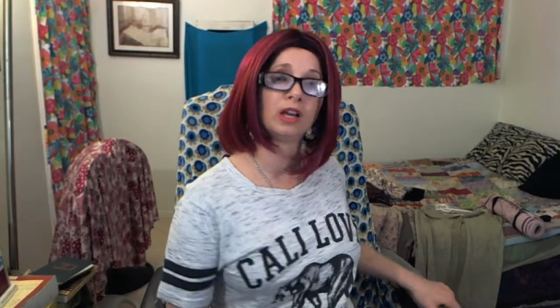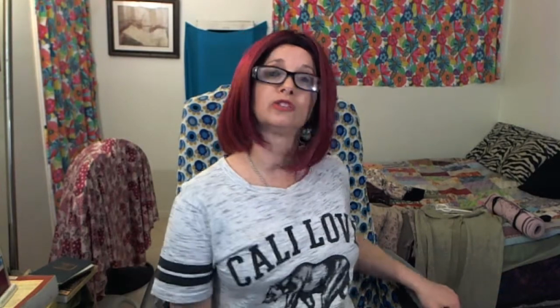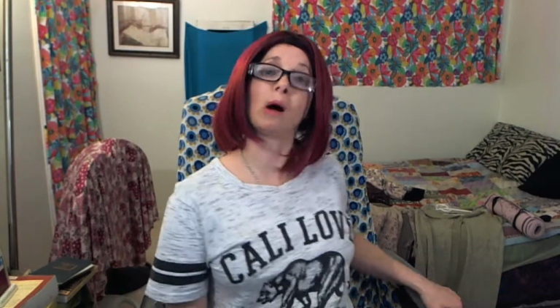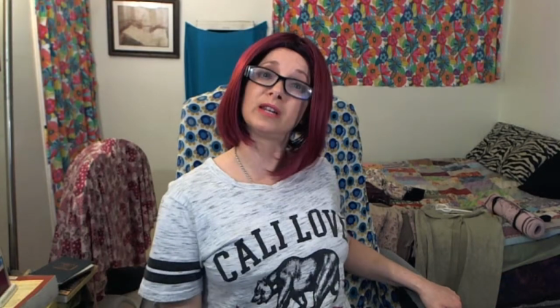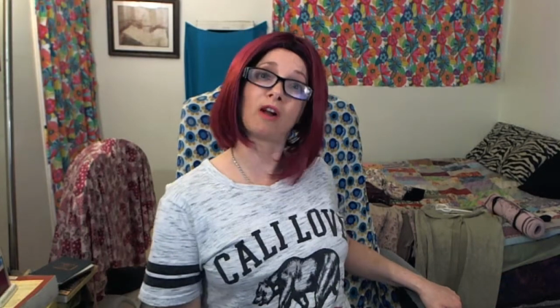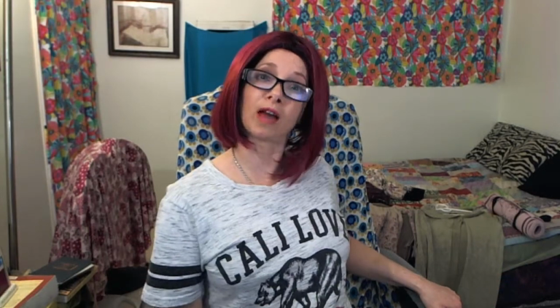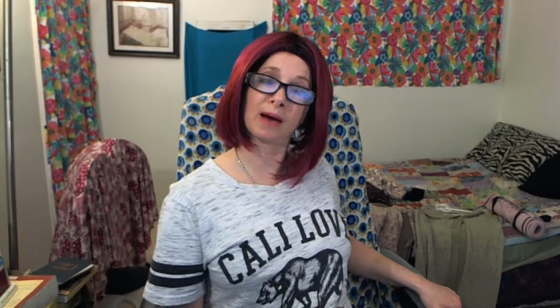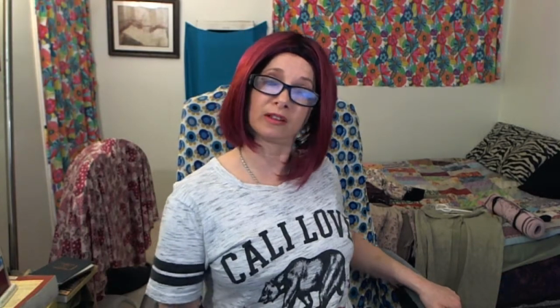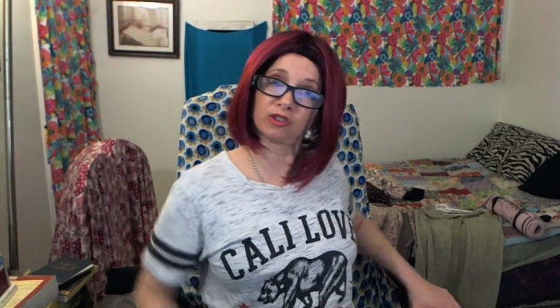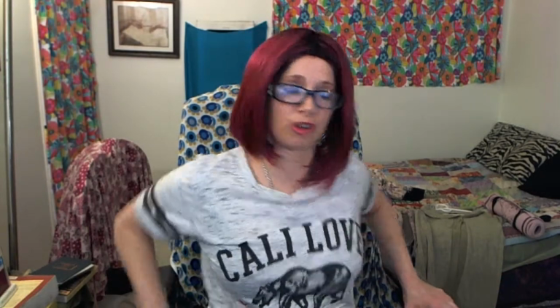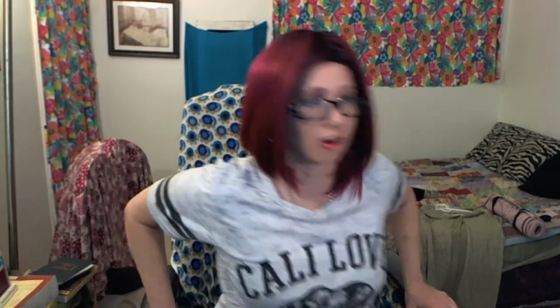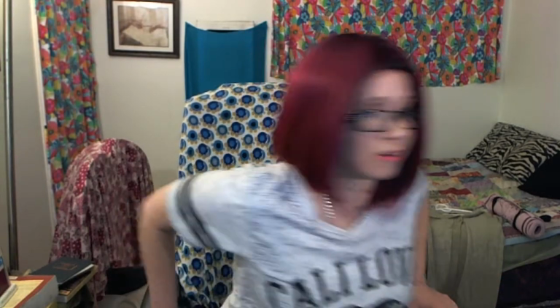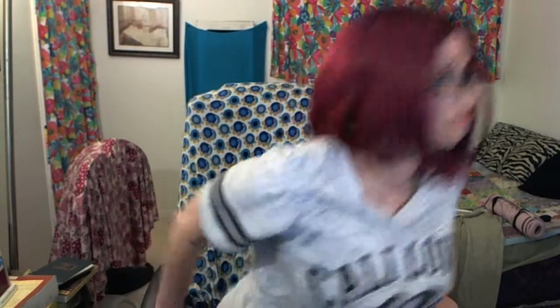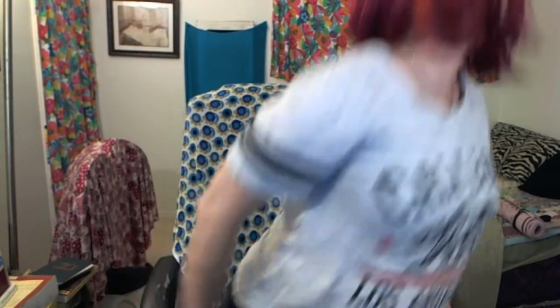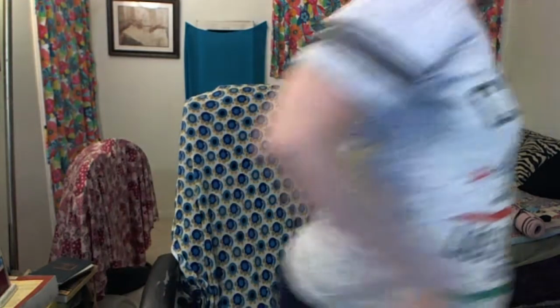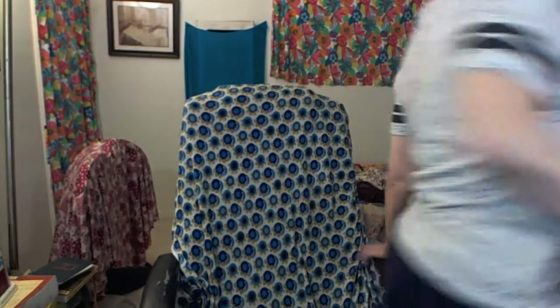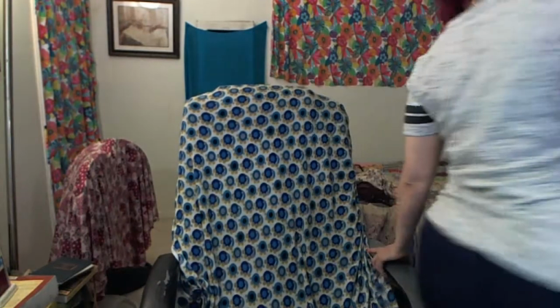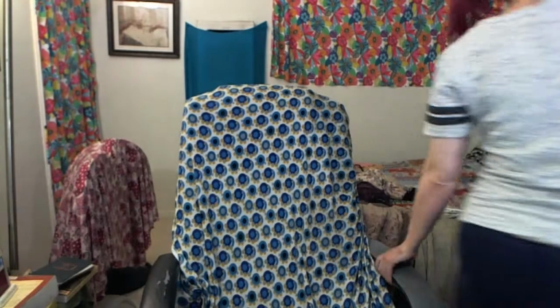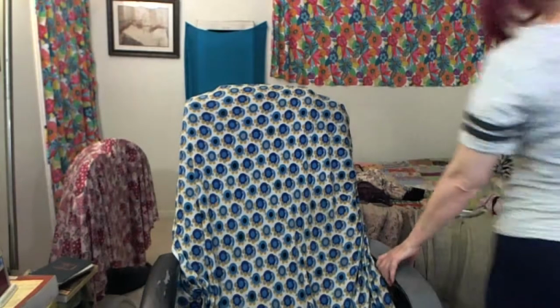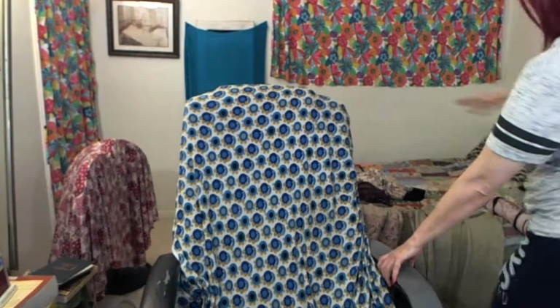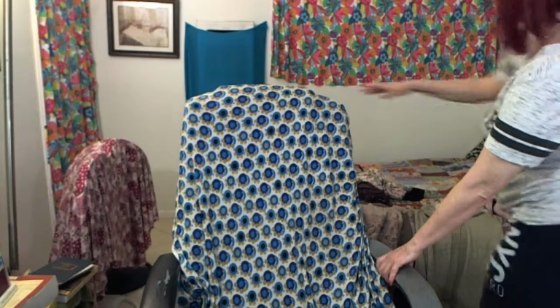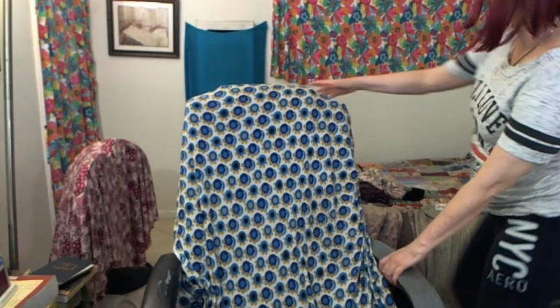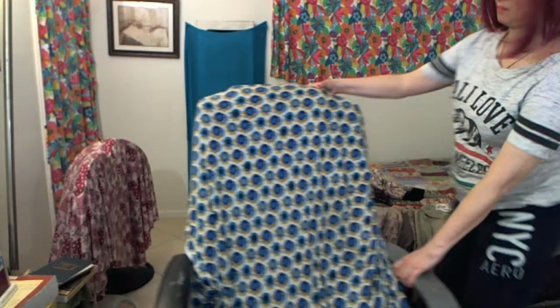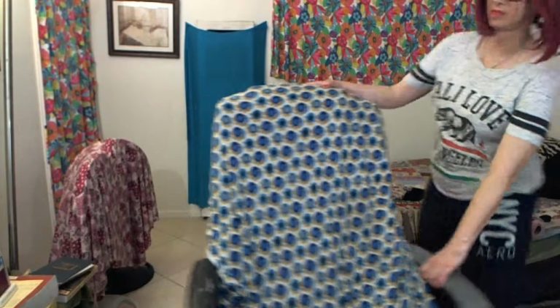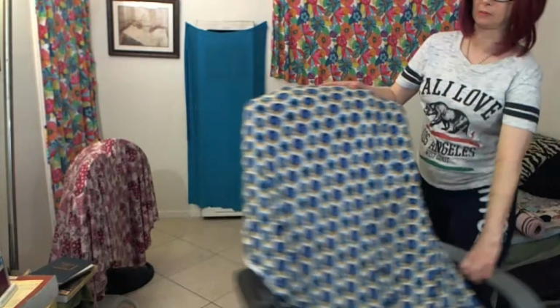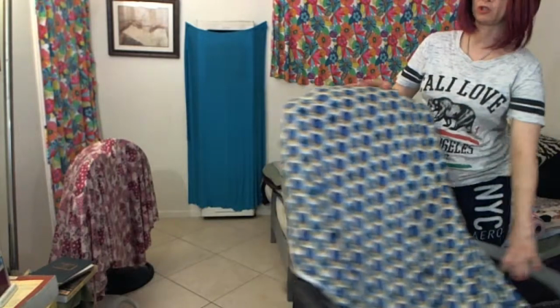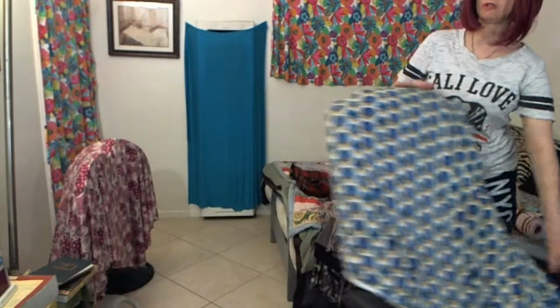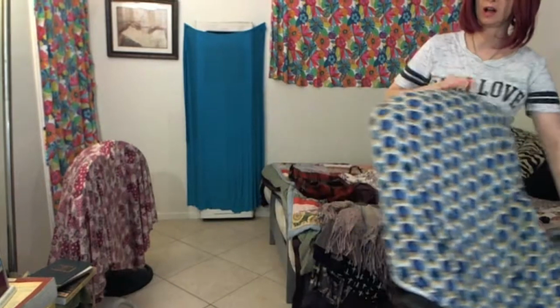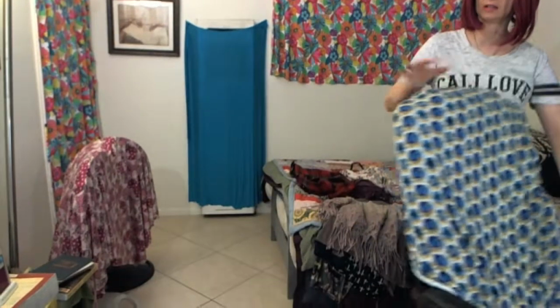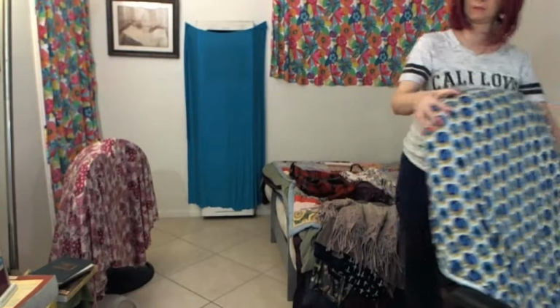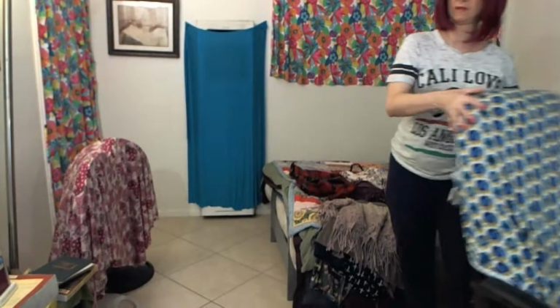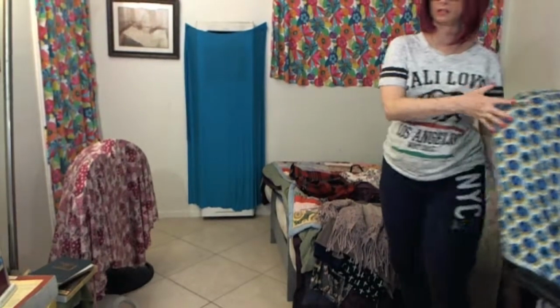So I'm going to get on up out of this chair, get it out of the way, and I'm going to show you guys my finds.